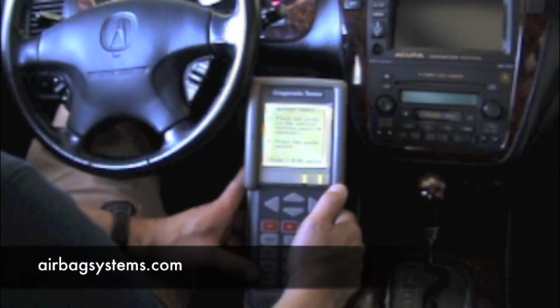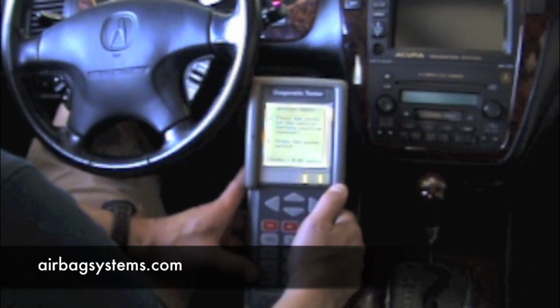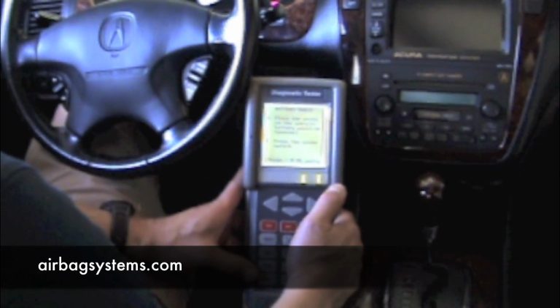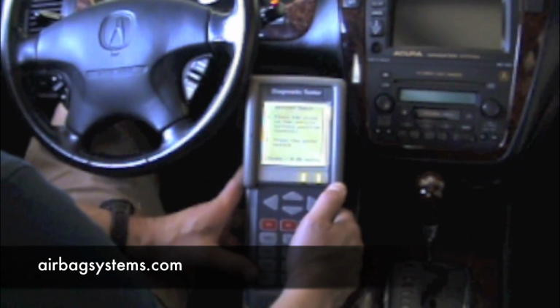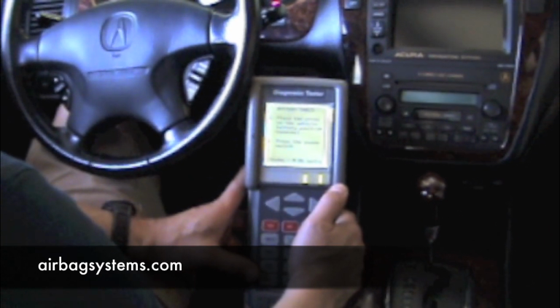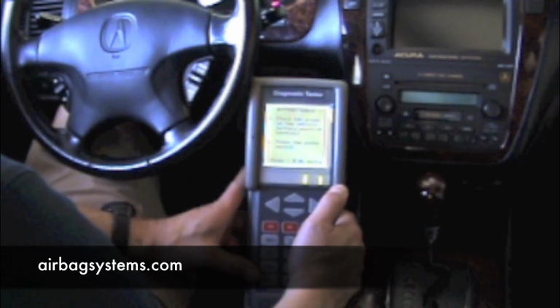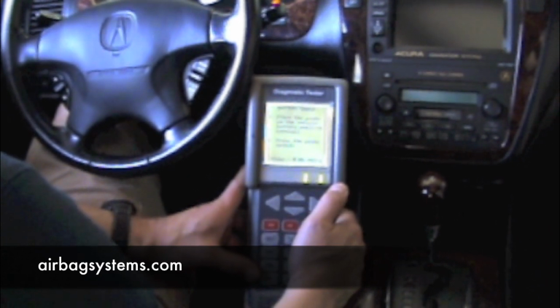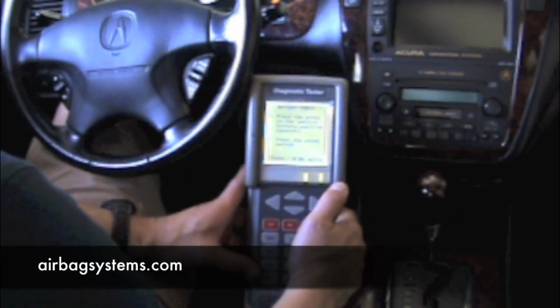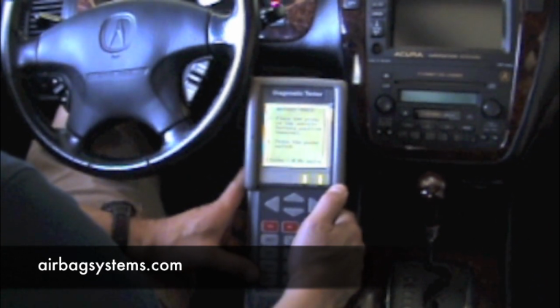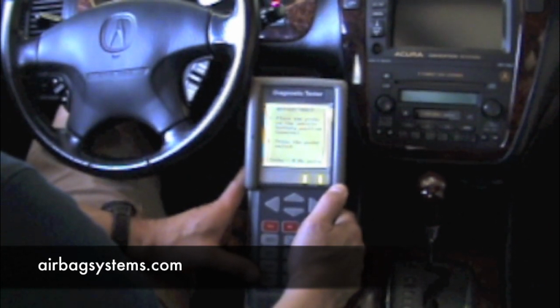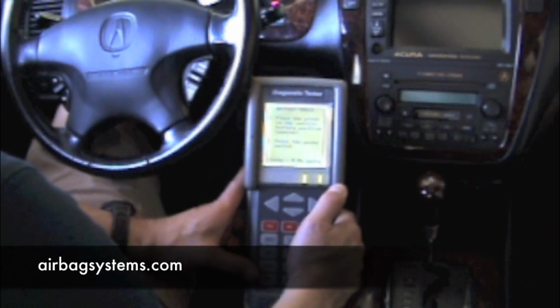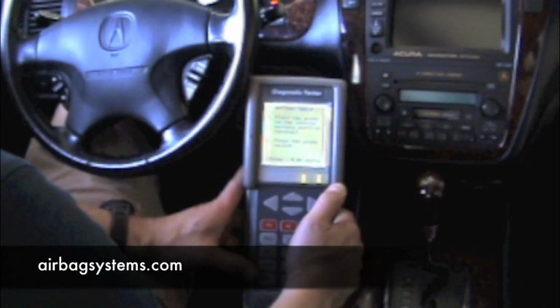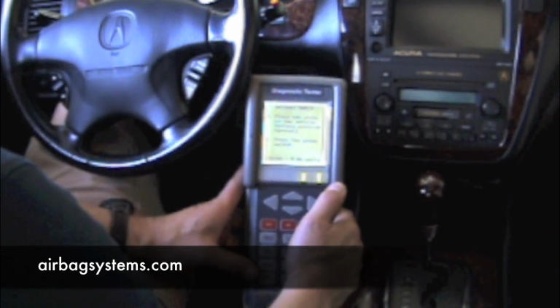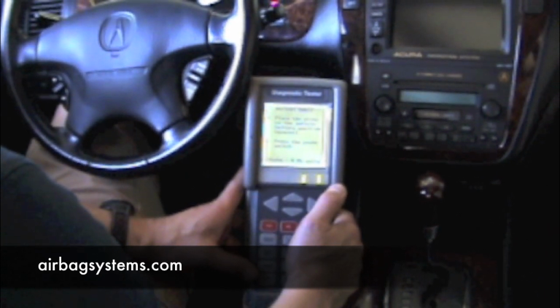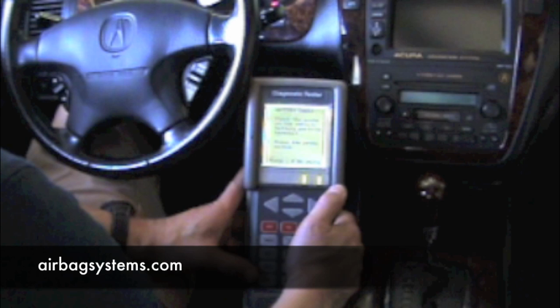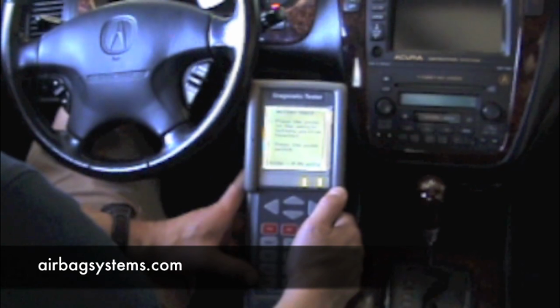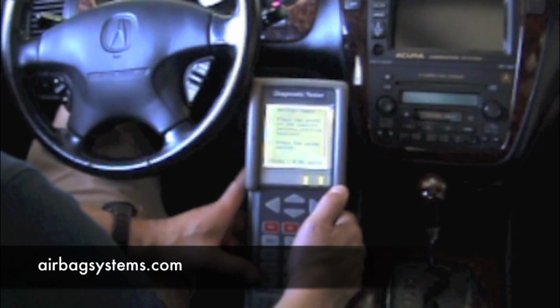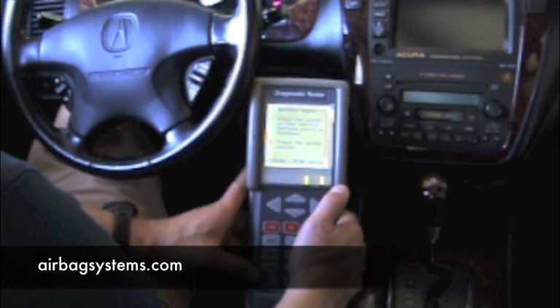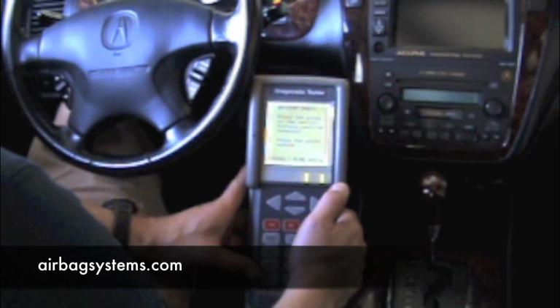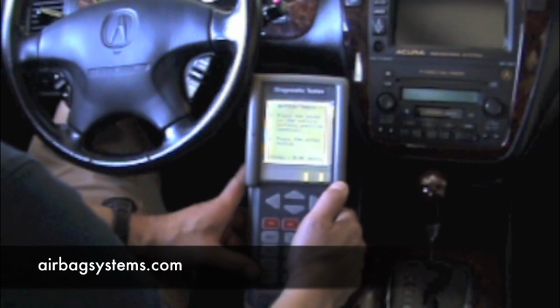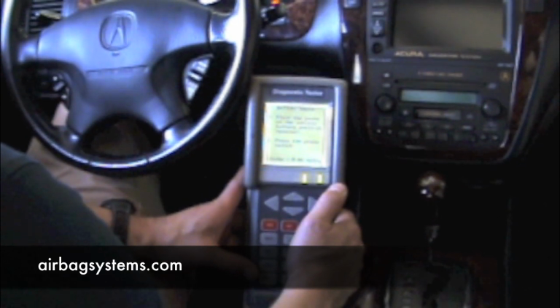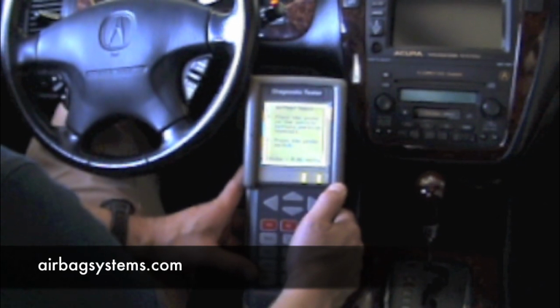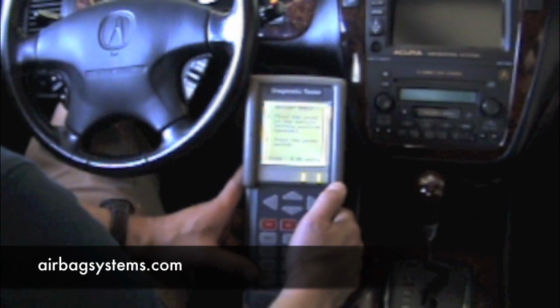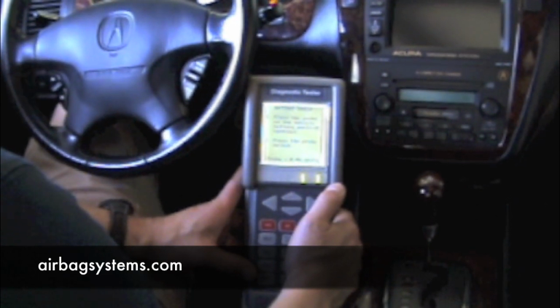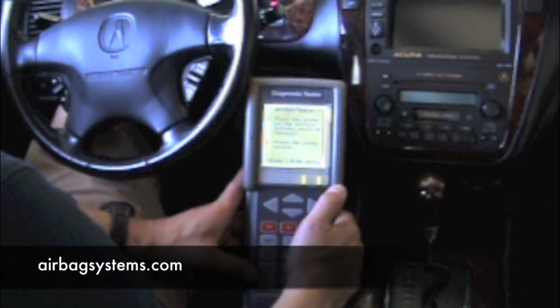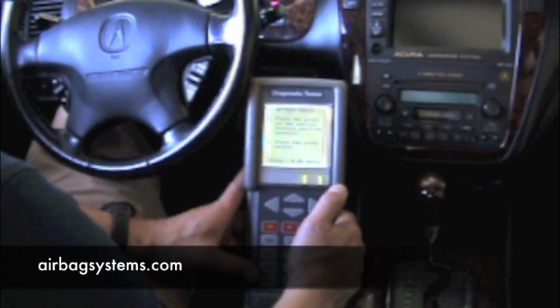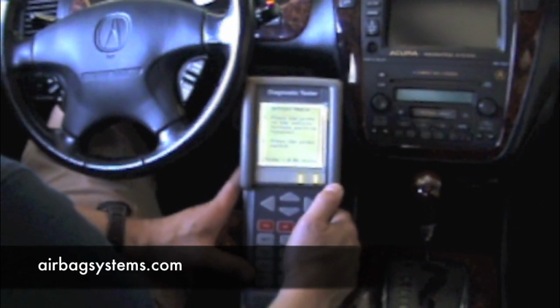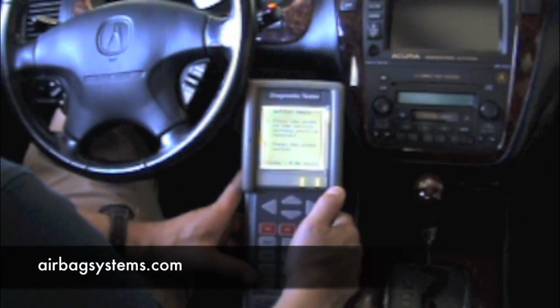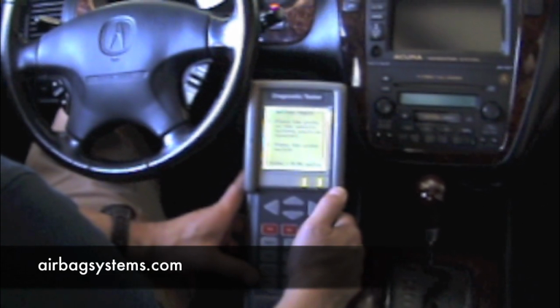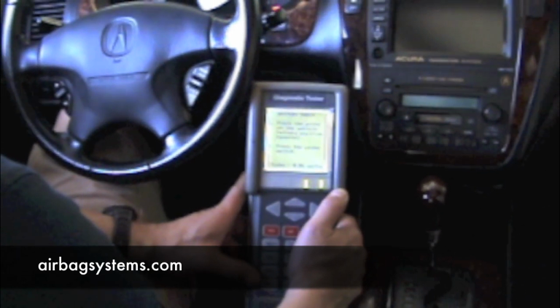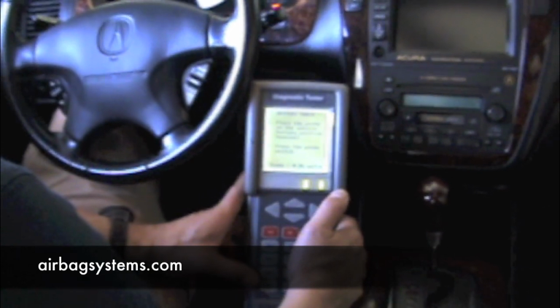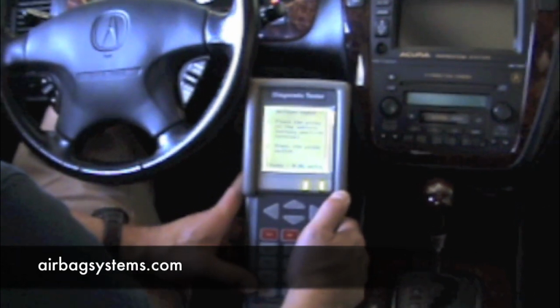They have to stay together at all times. If you install a new airbag controller, you are going to have to have the OPDES sensor initialized.